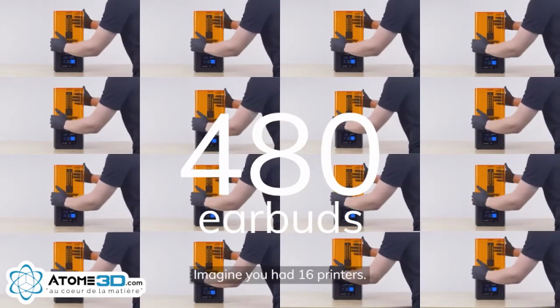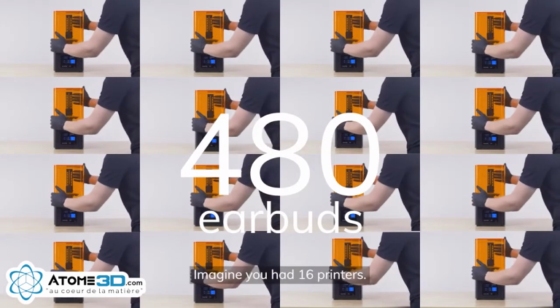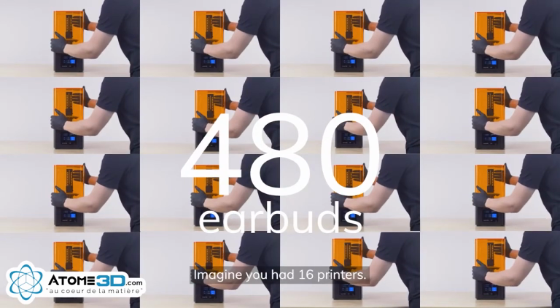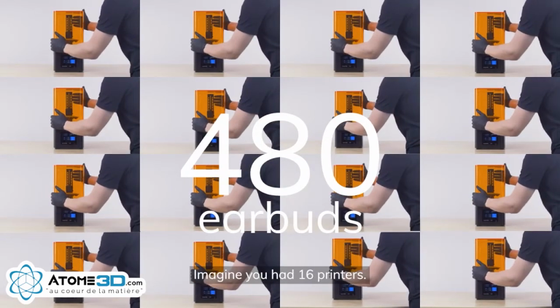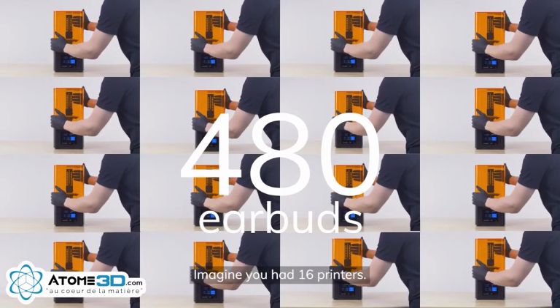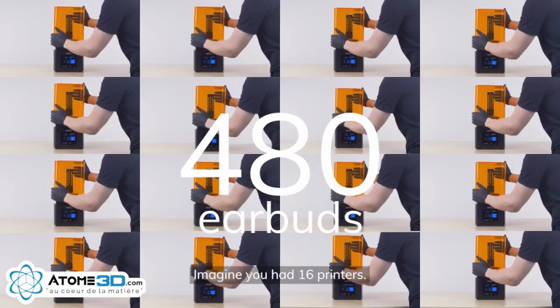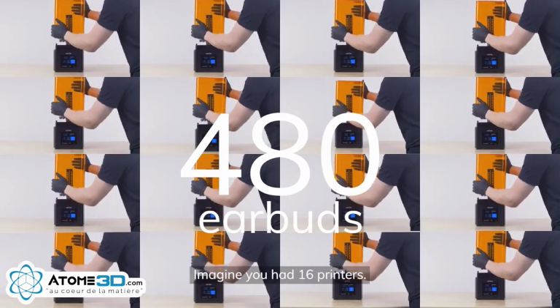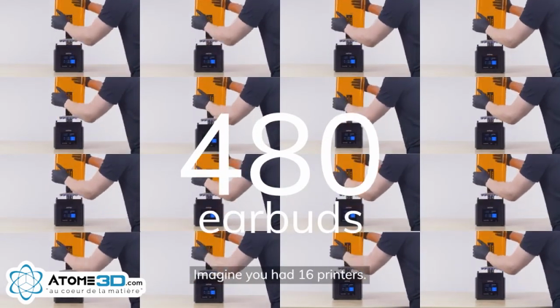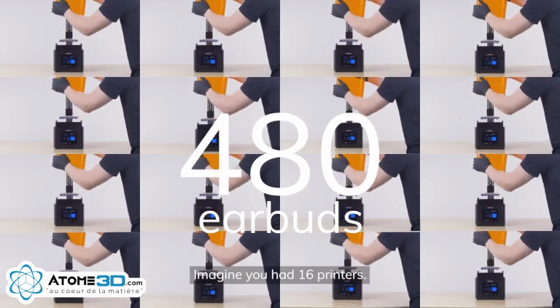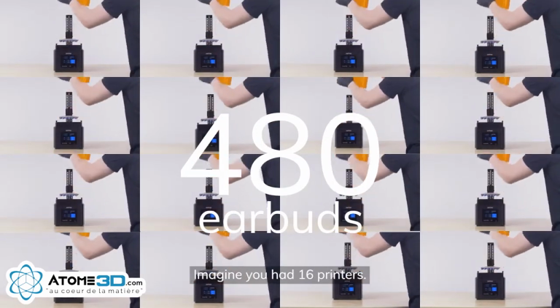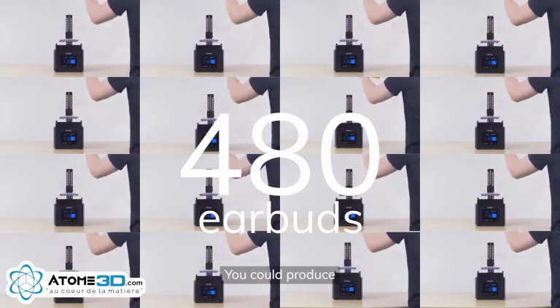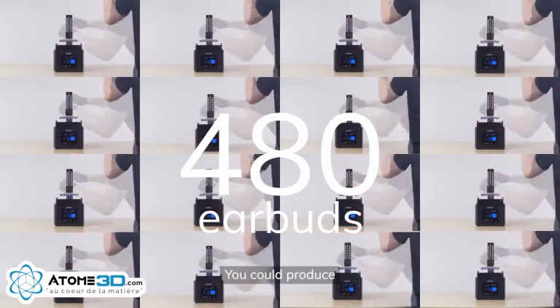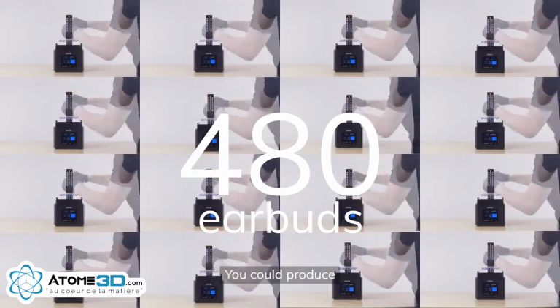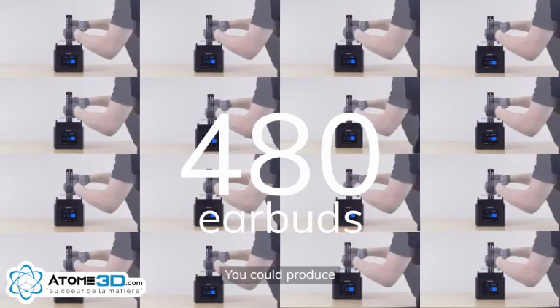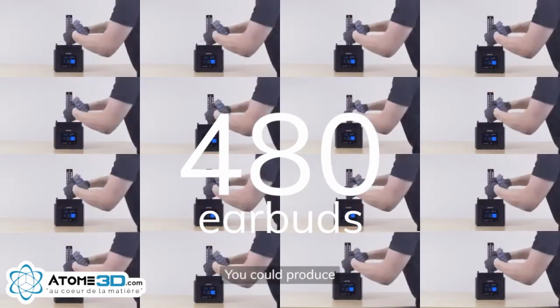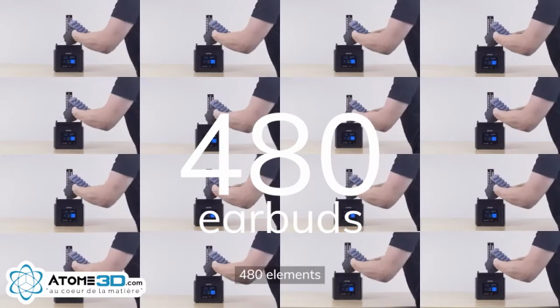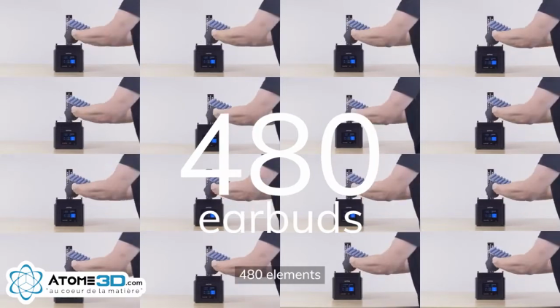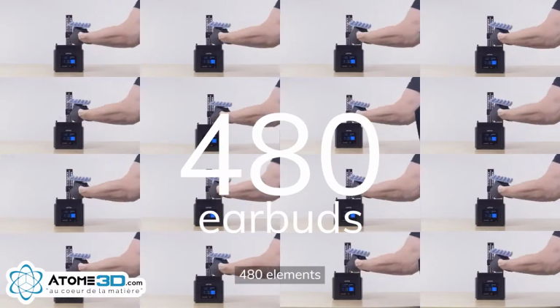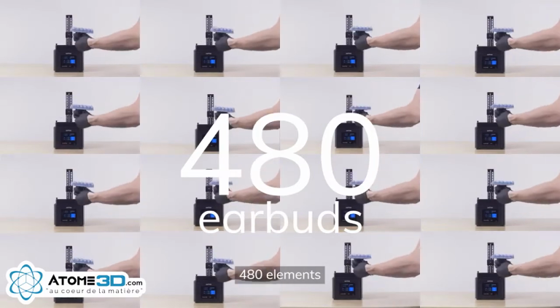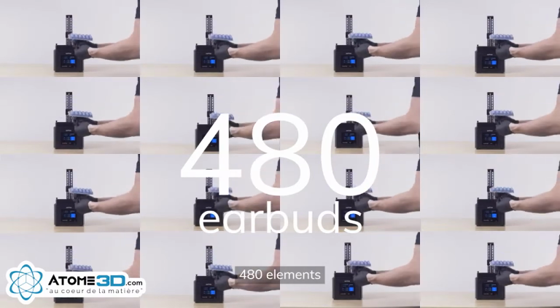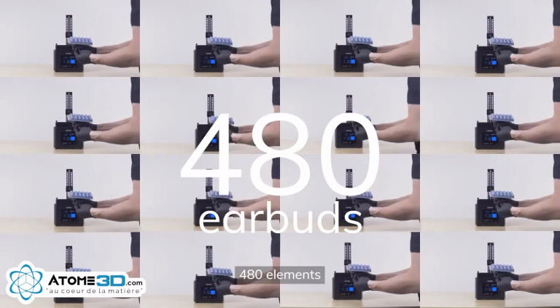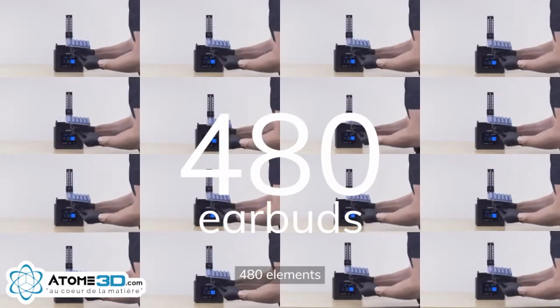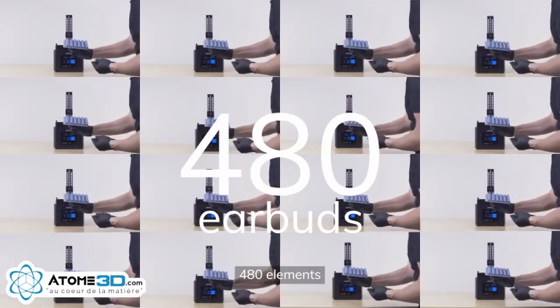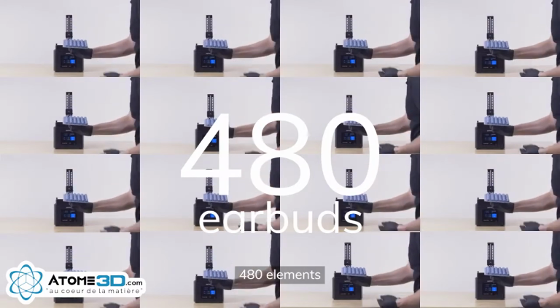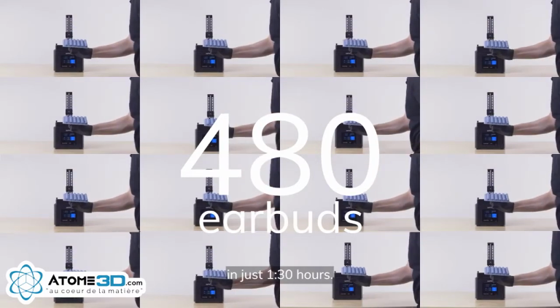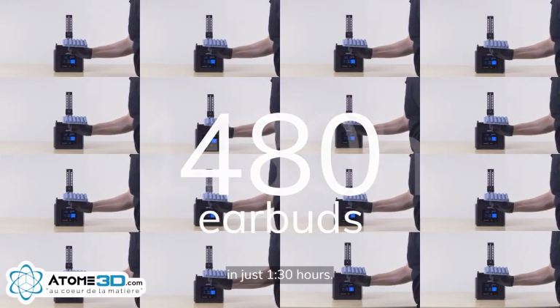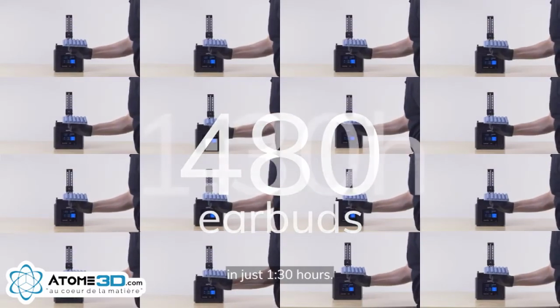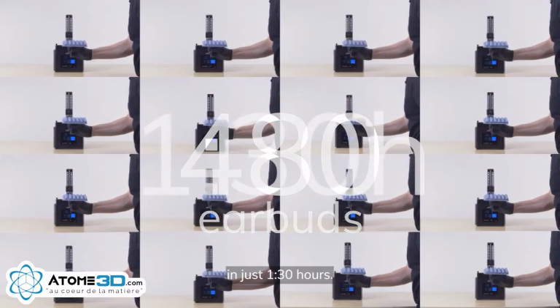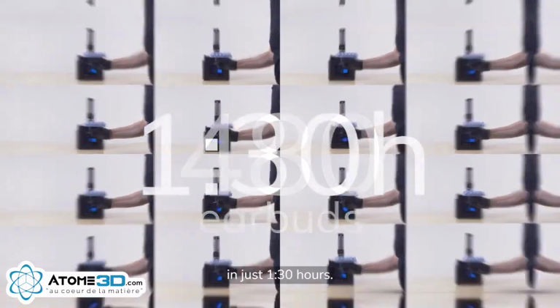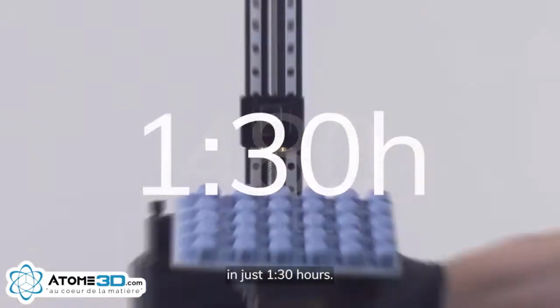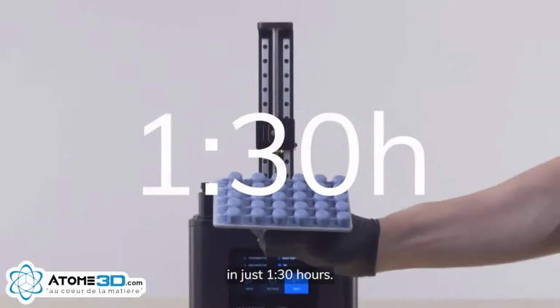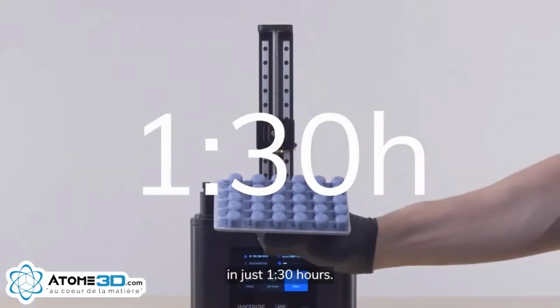And it's extremely easy to scale up the production process. Imagine you had 16 printers — you could produce 480 elements in just one and a half hours.